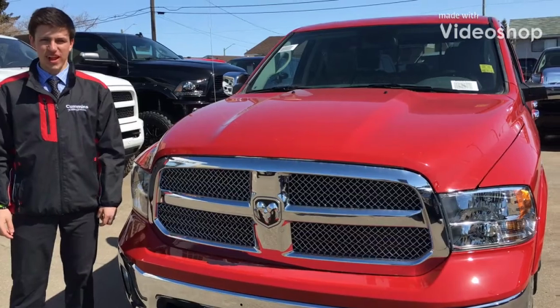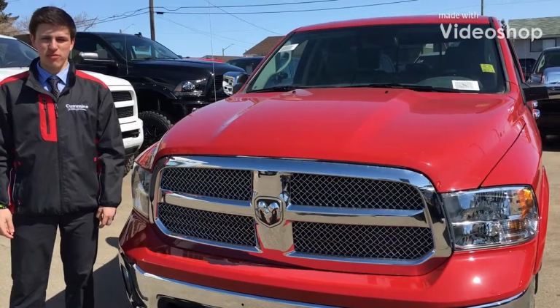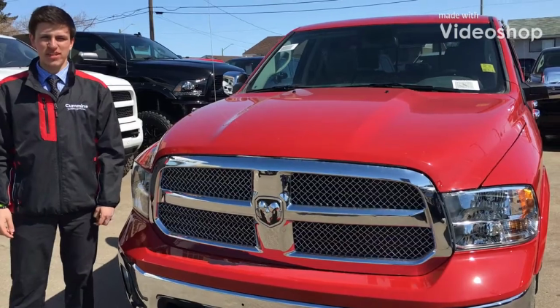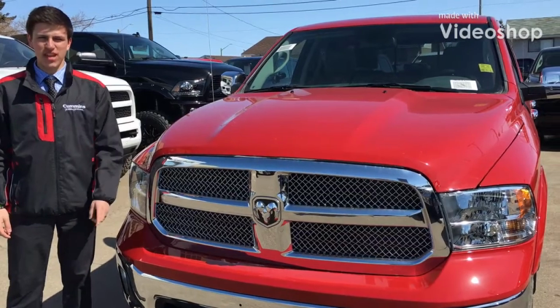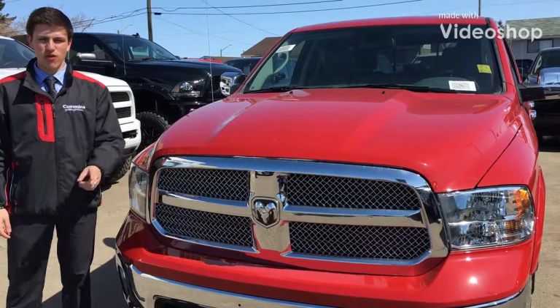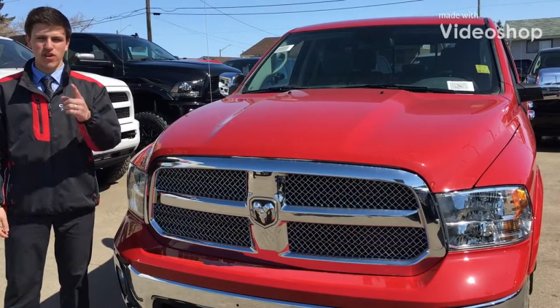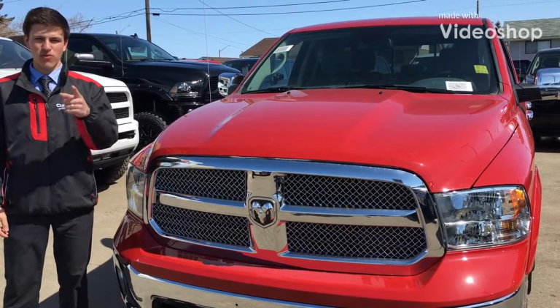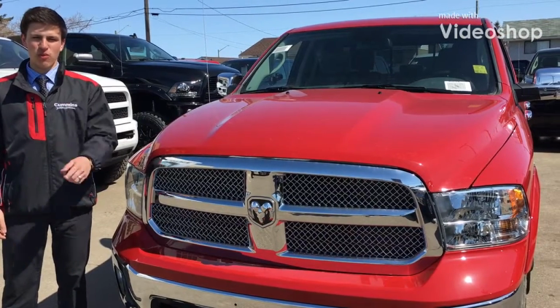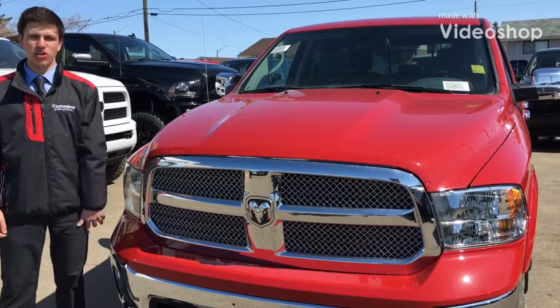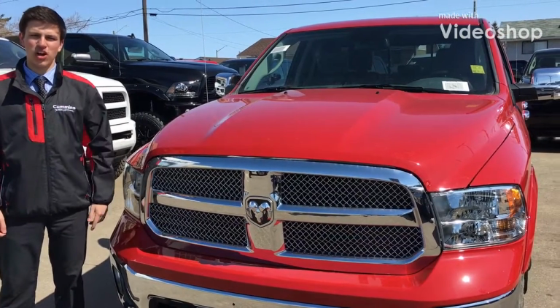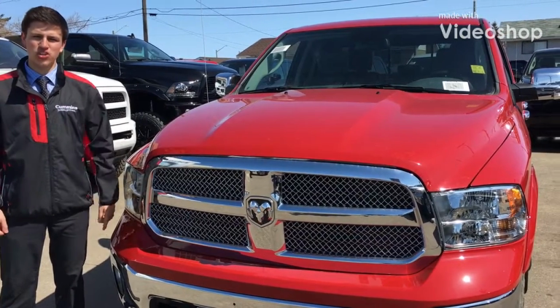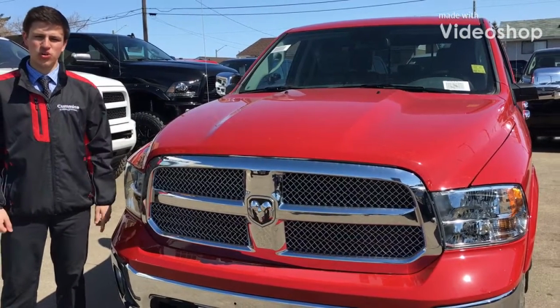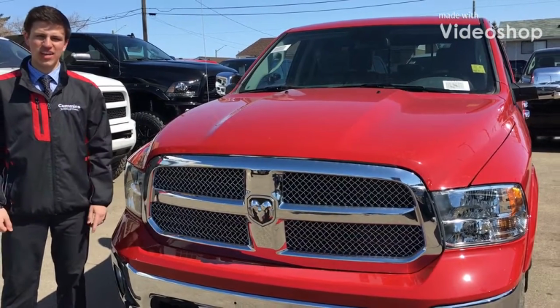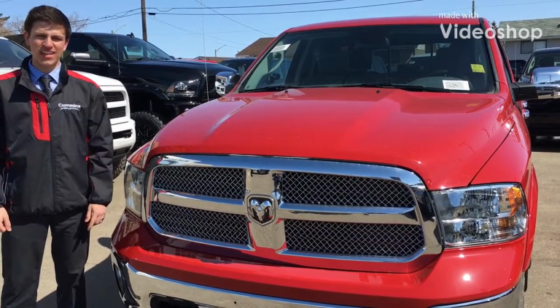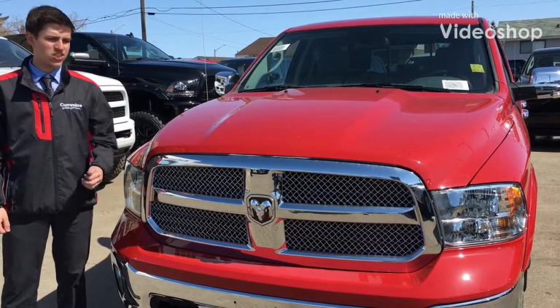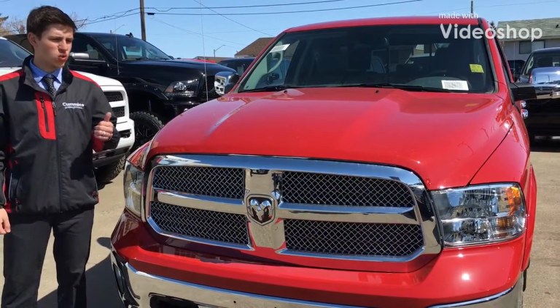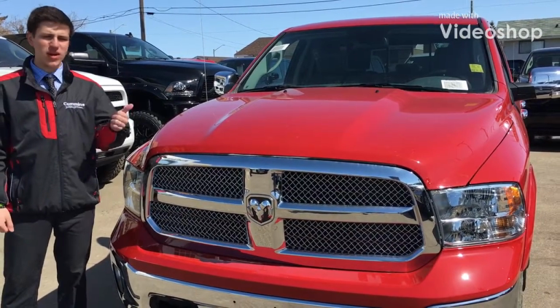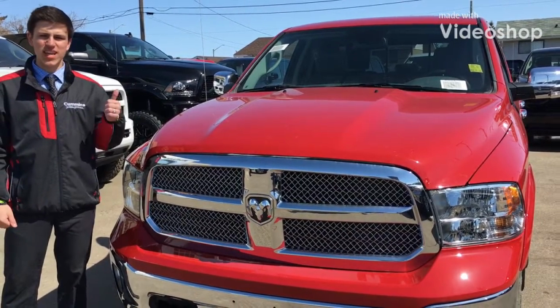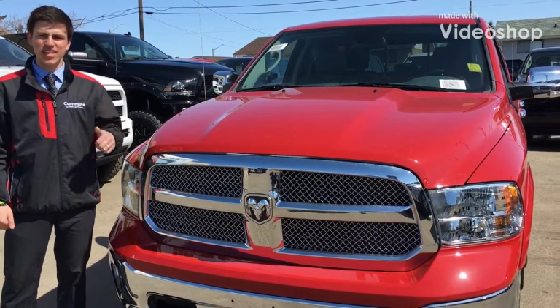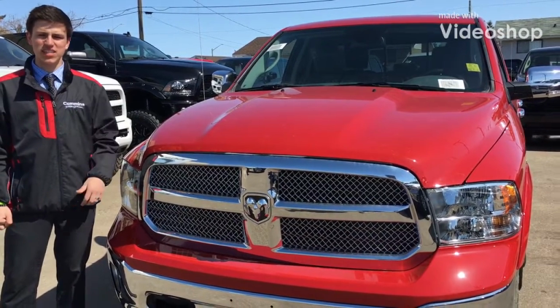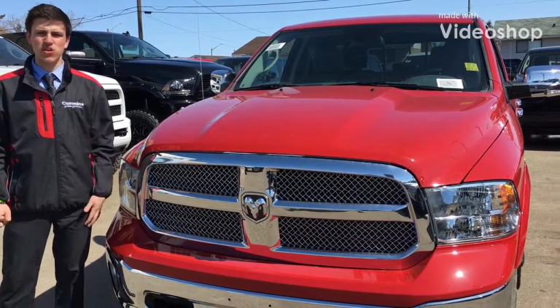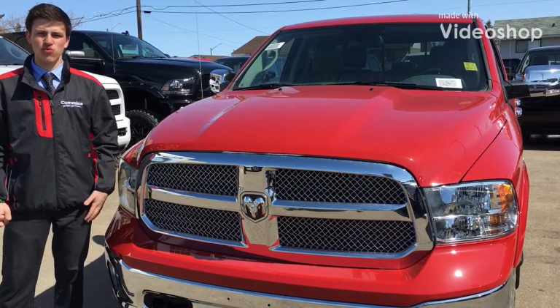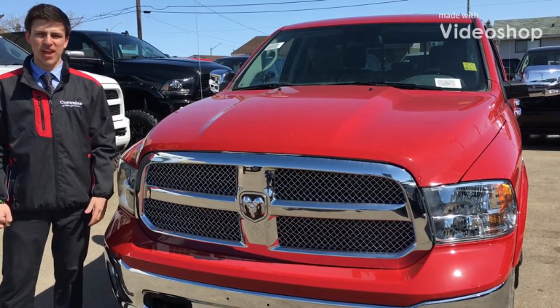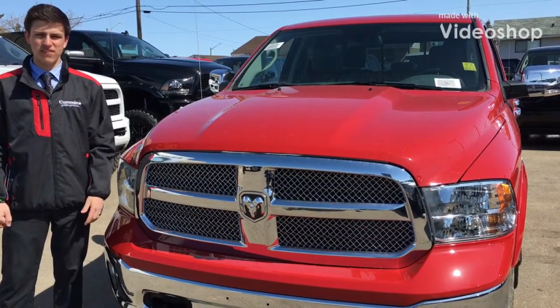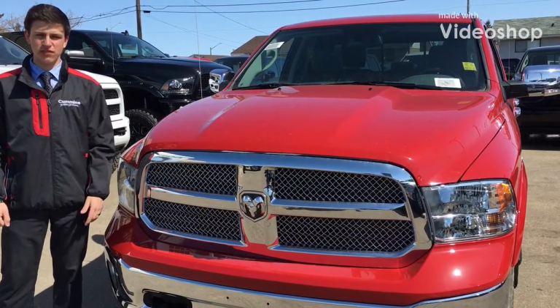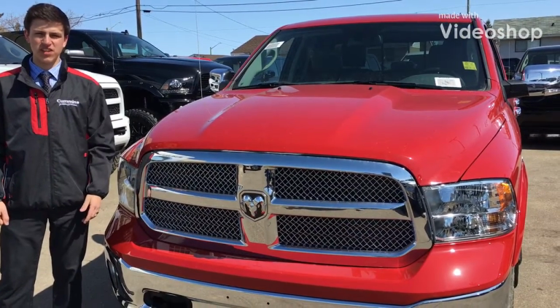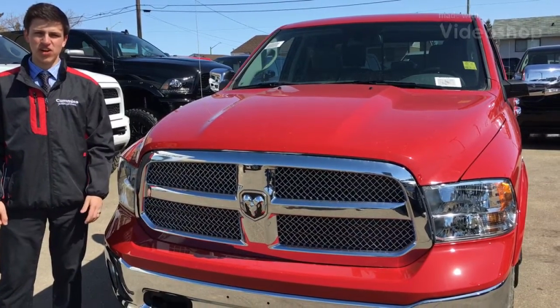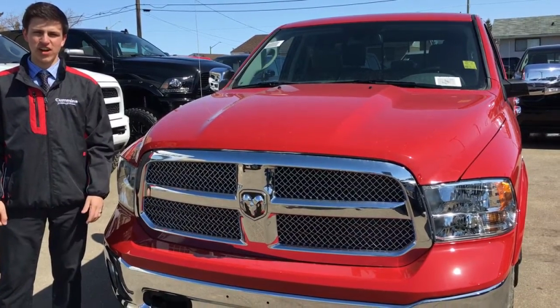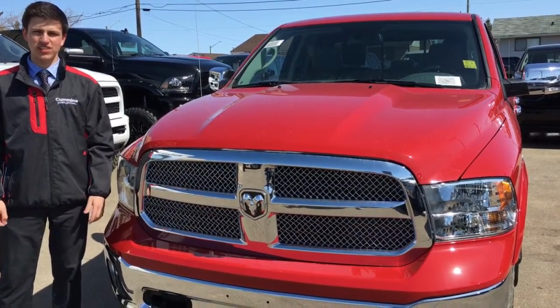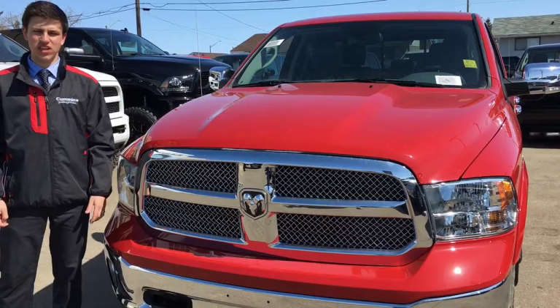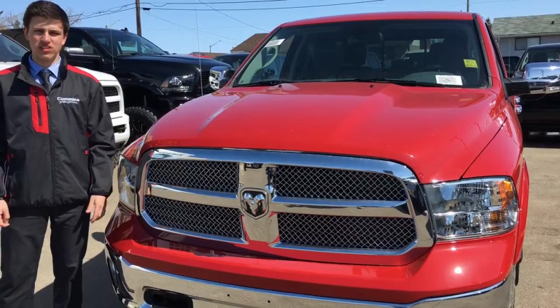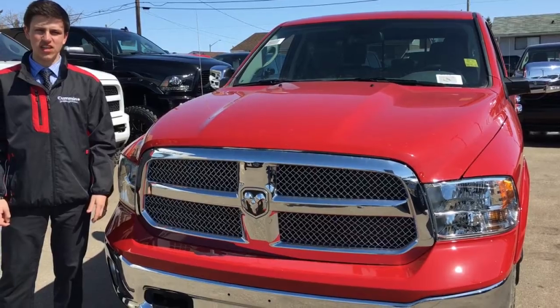Hey everybody, it's Avery over here at Redwater Dodge showing you guys this 2018 Ram 1500 SLT.